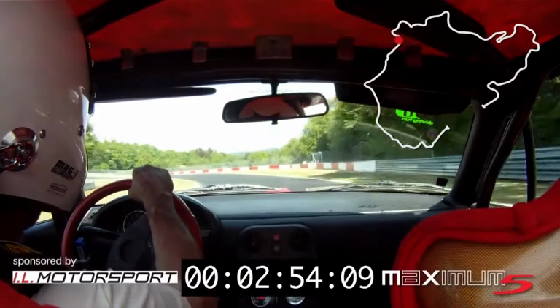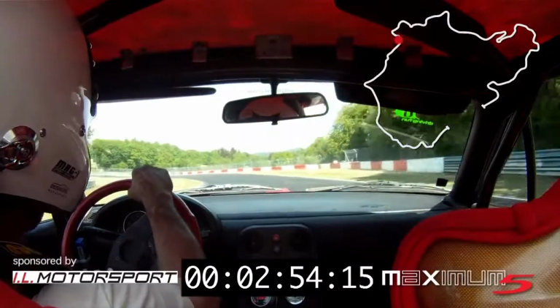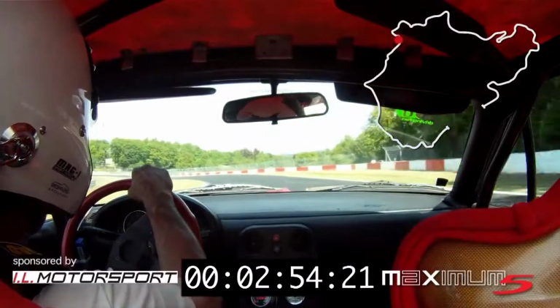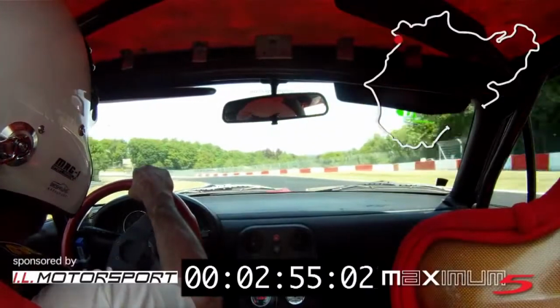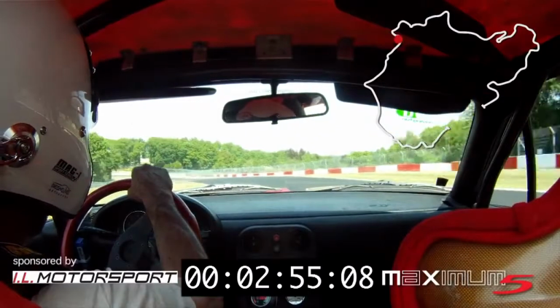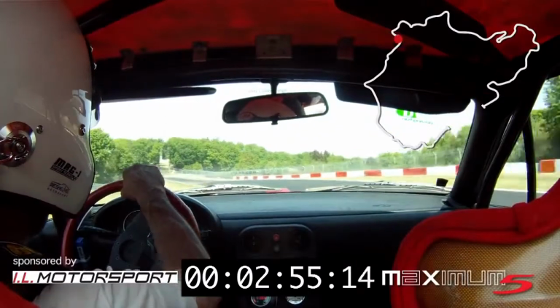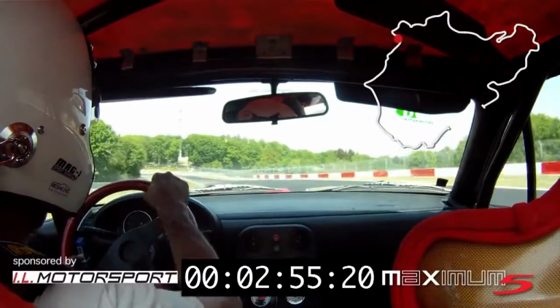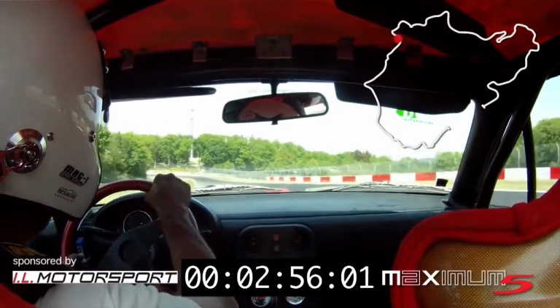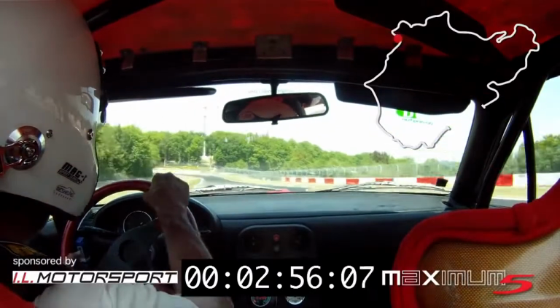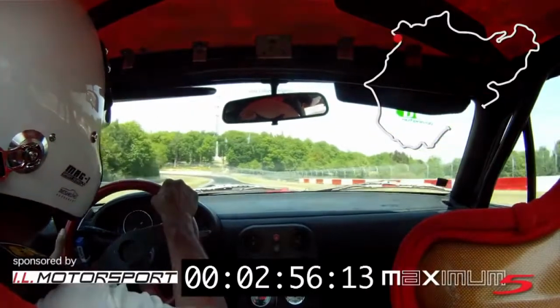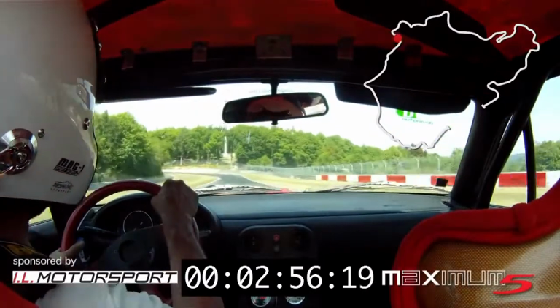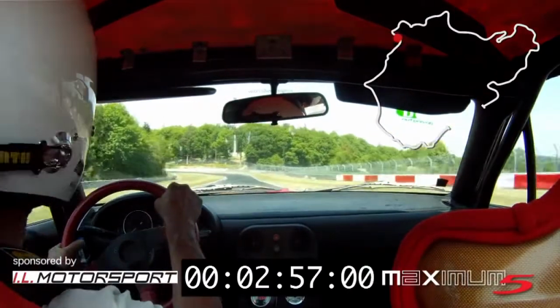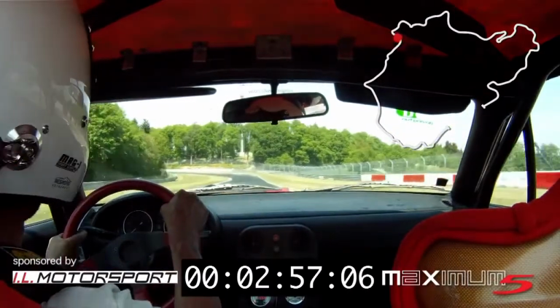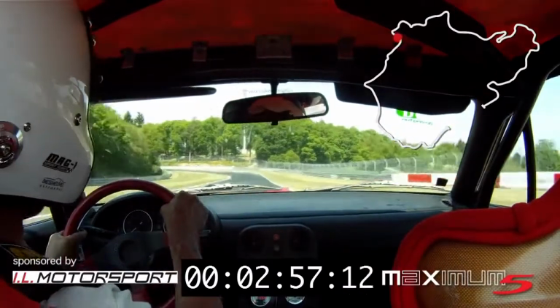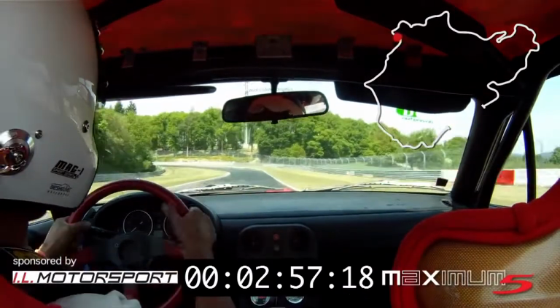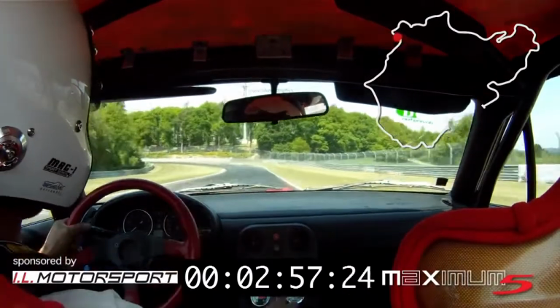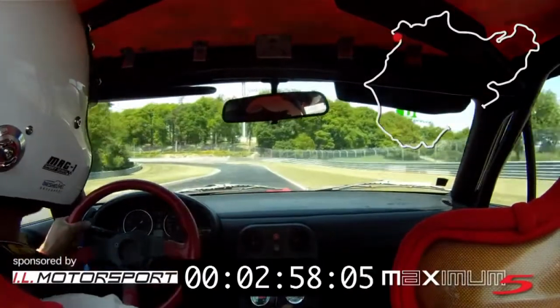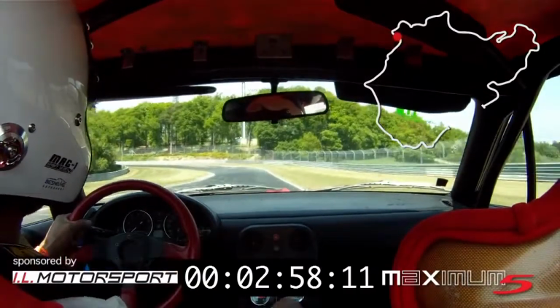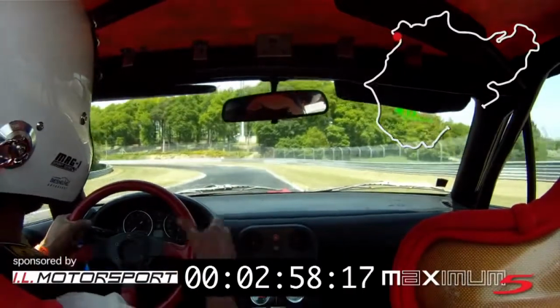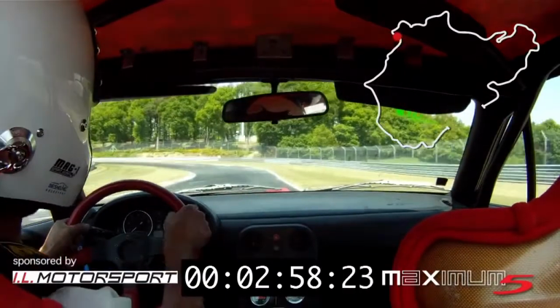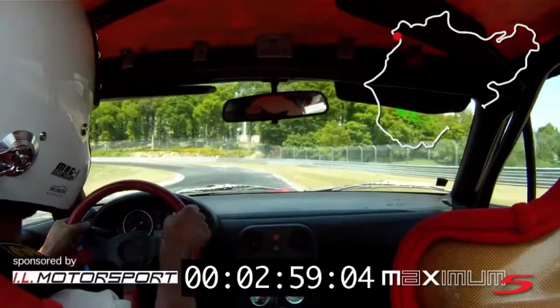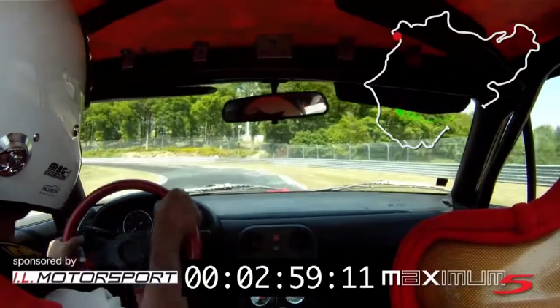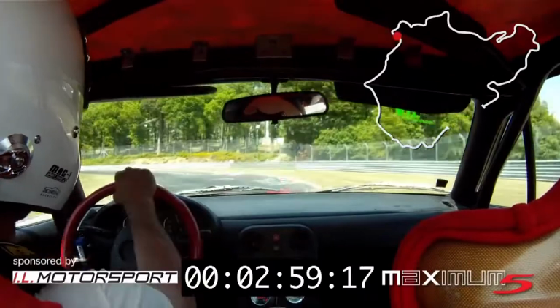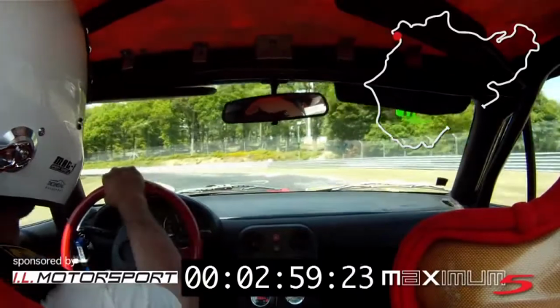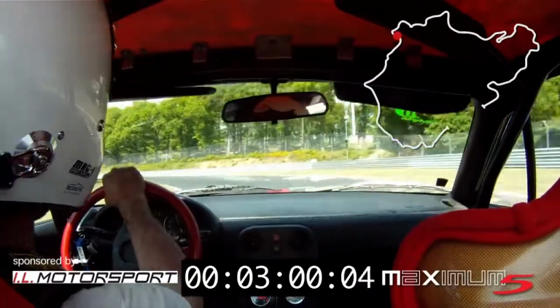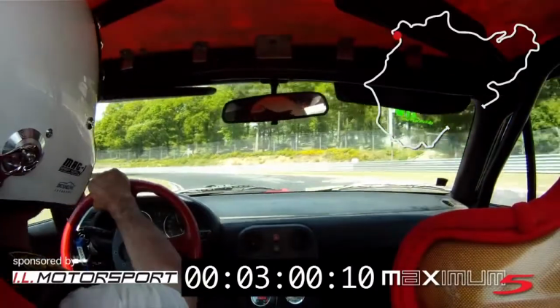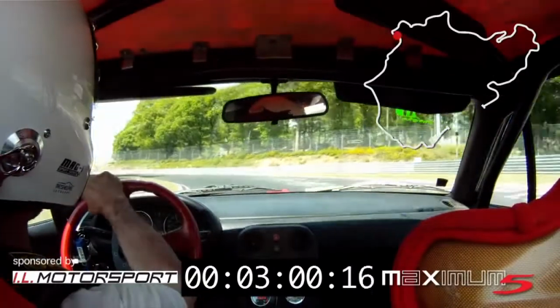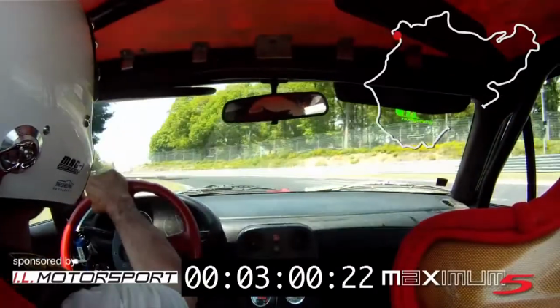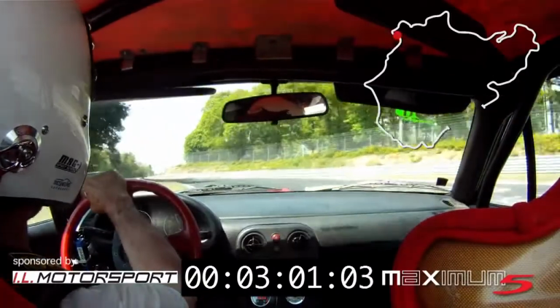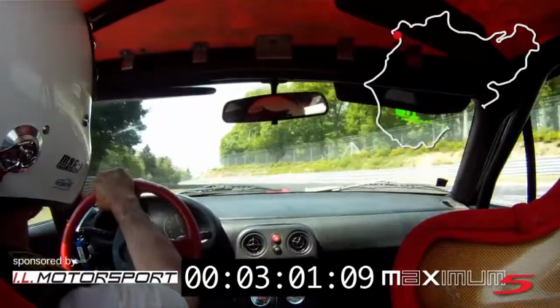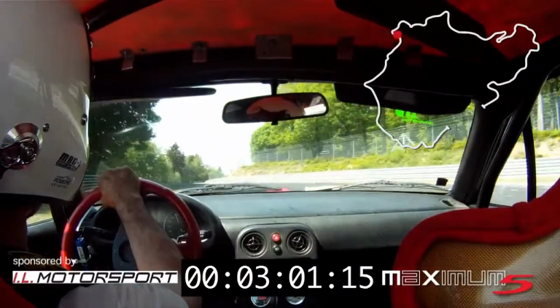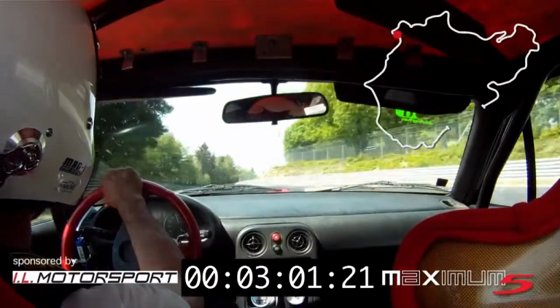And then you will lose time — that is clear. The ideal line on the Nordschleife is very important if you want to be fast.